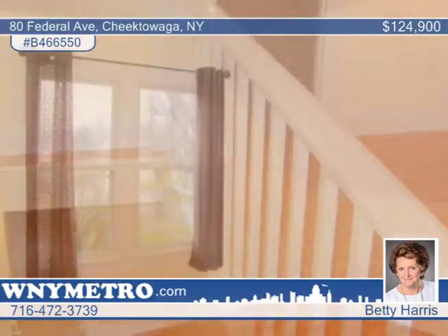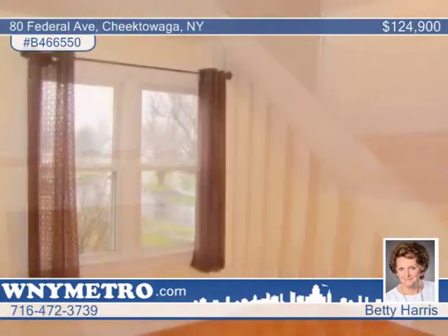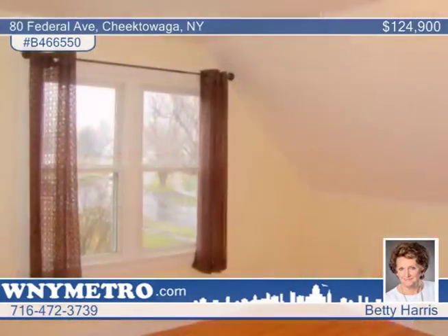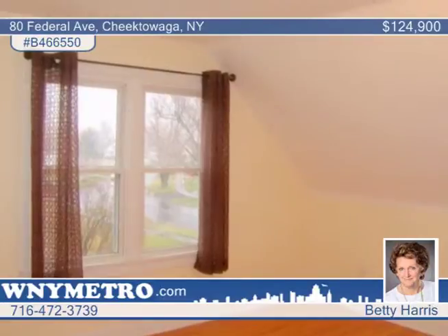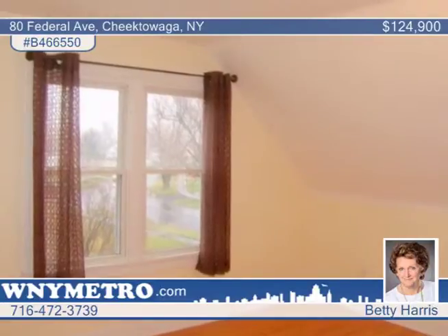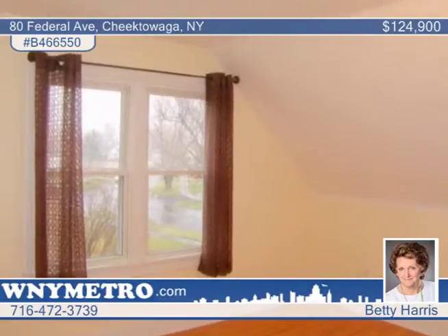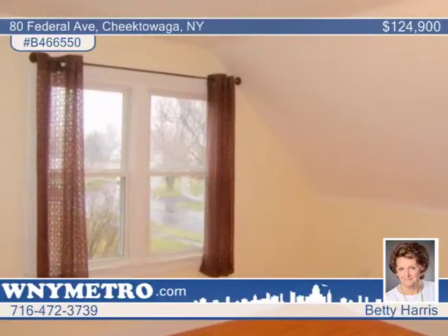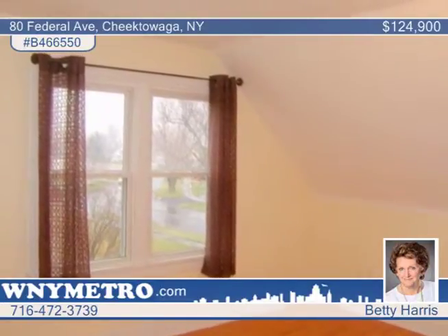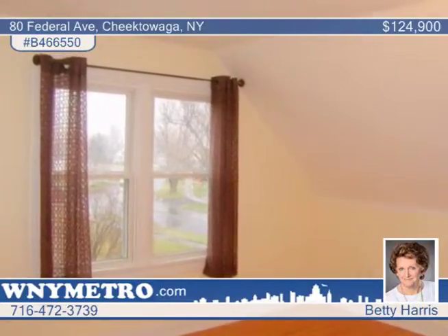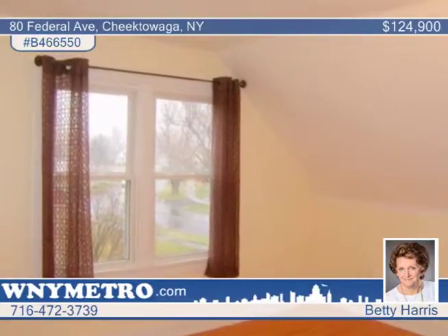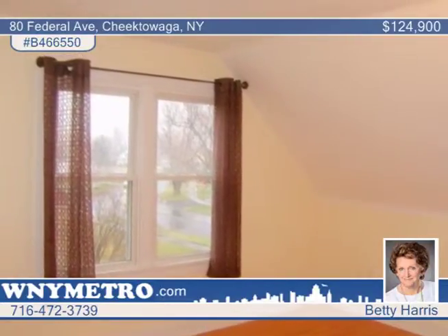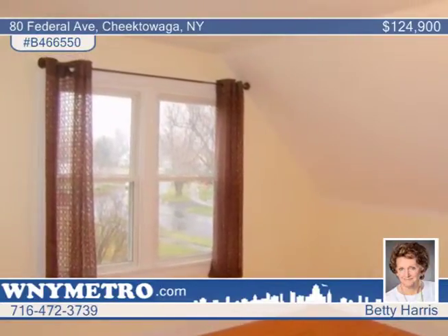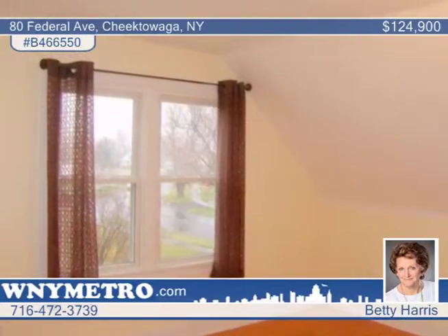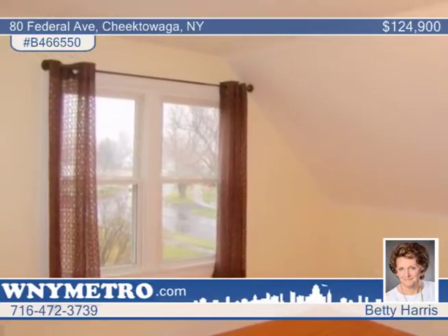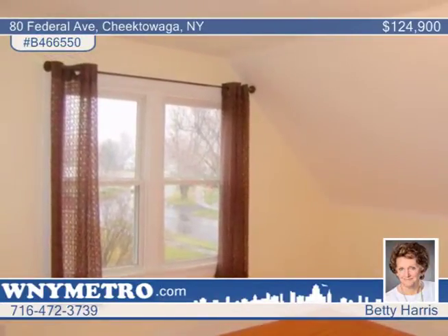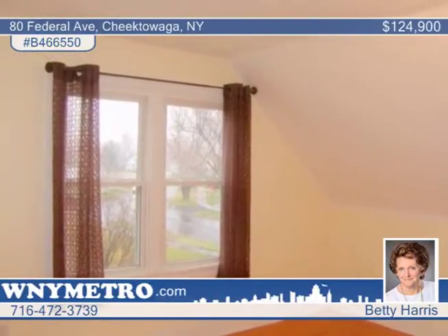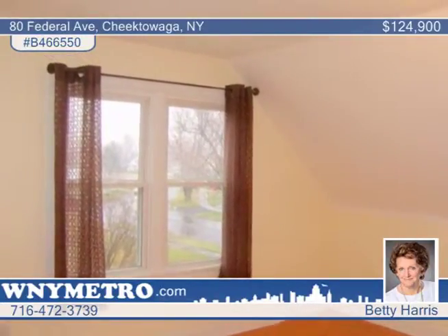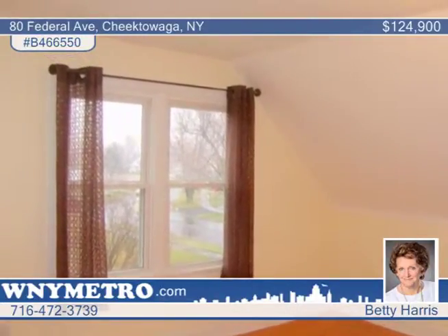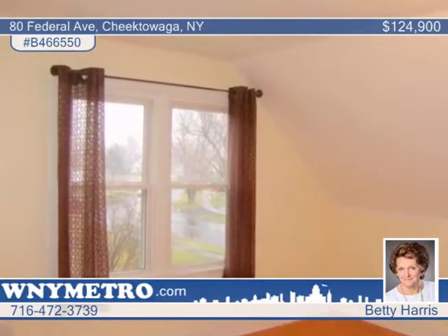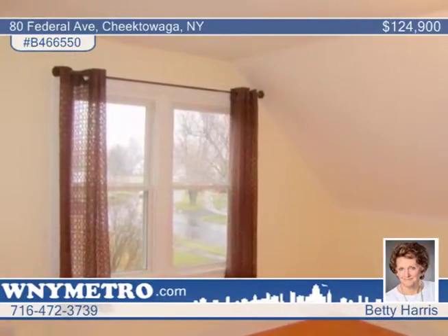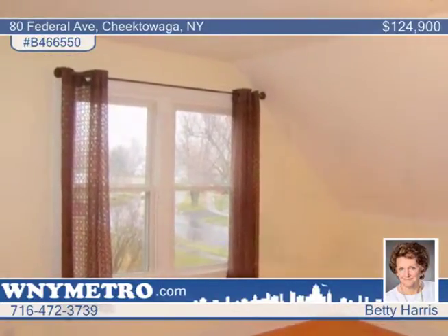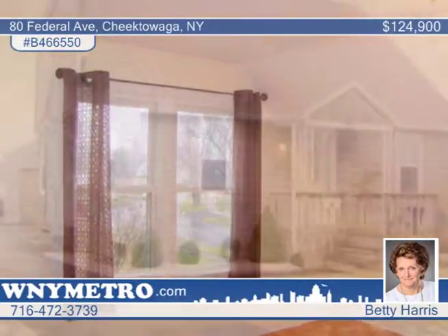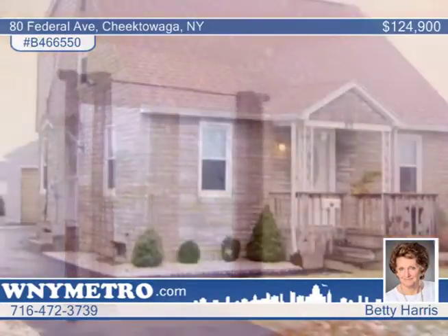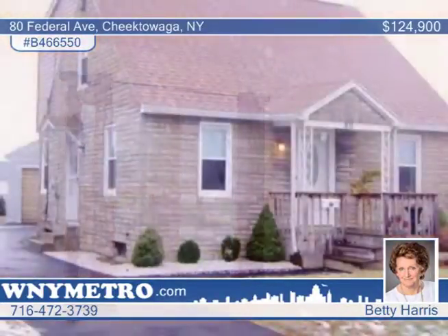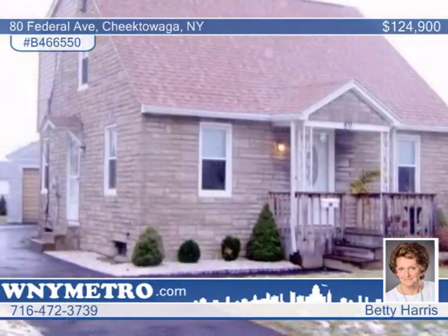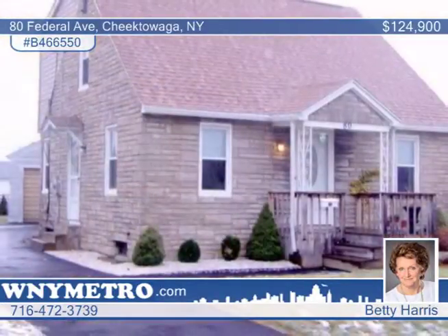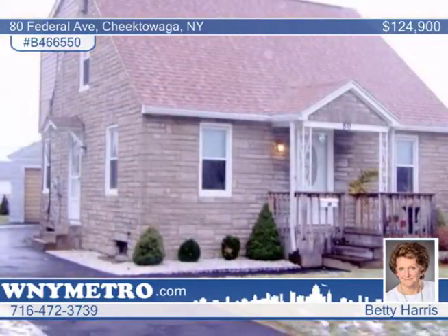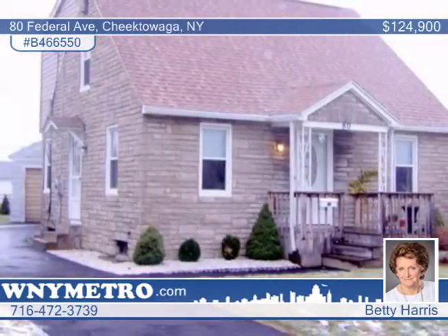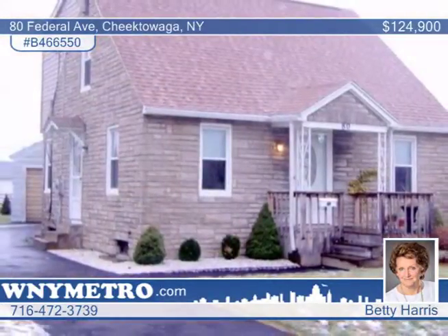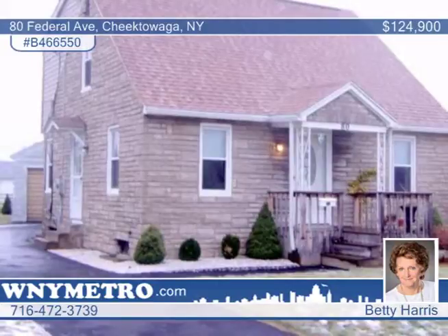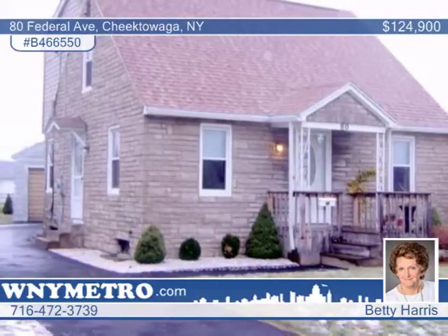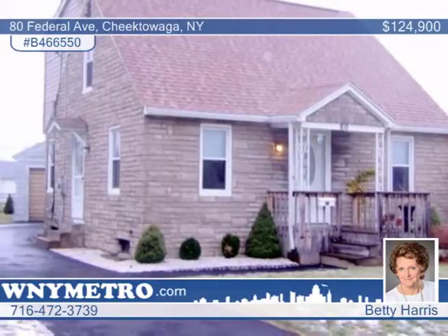Upgrades include an arched roof, sump pump, and clean dry basement. Don't wait to call Betty Harris to see everything this home has to offer.